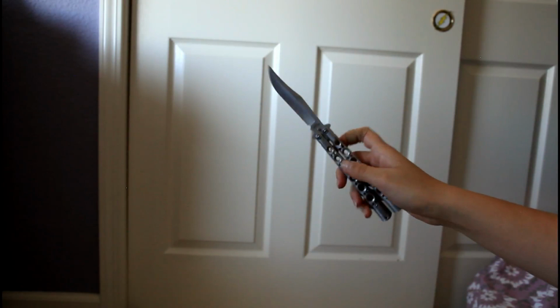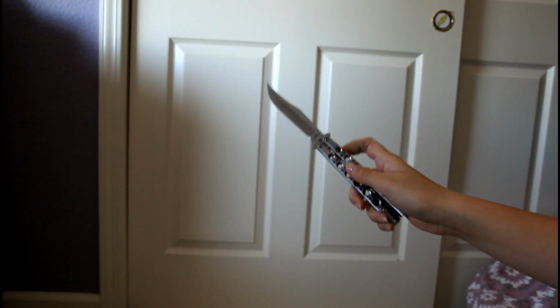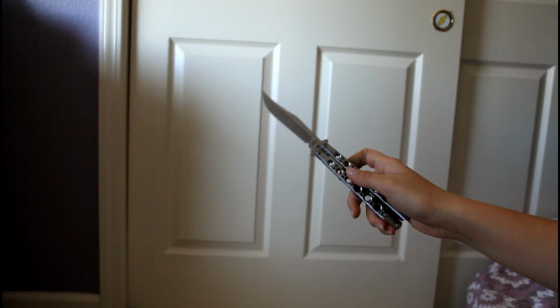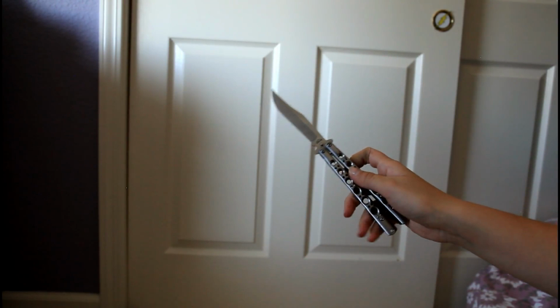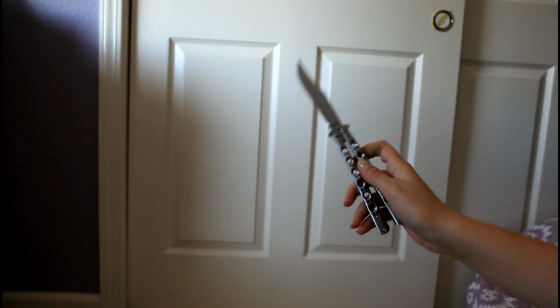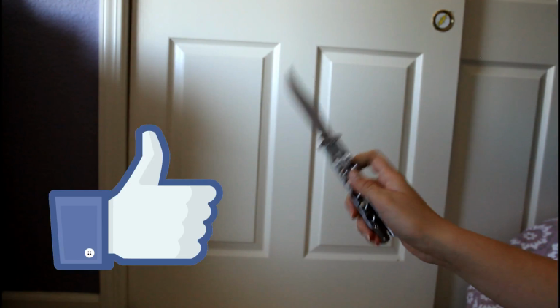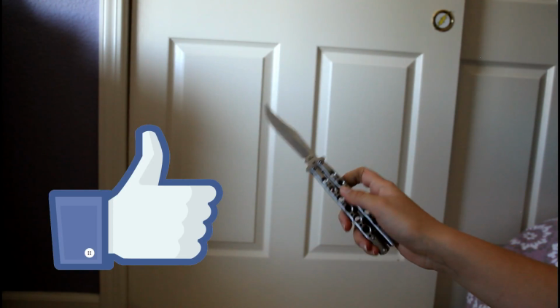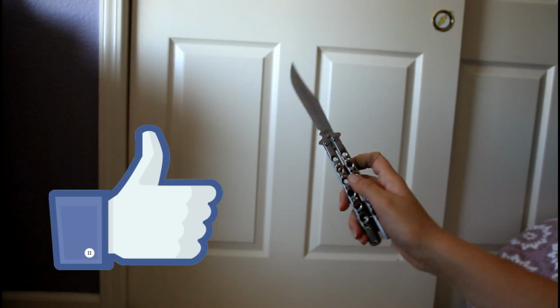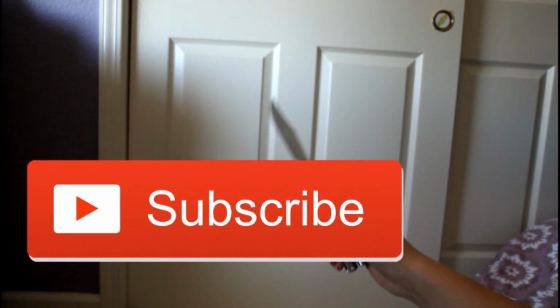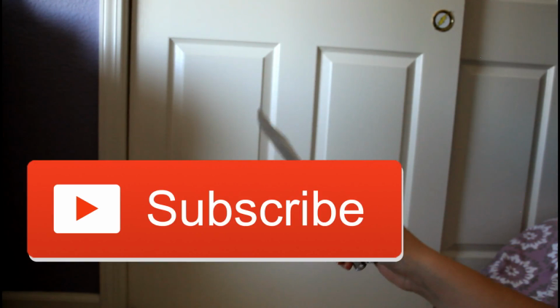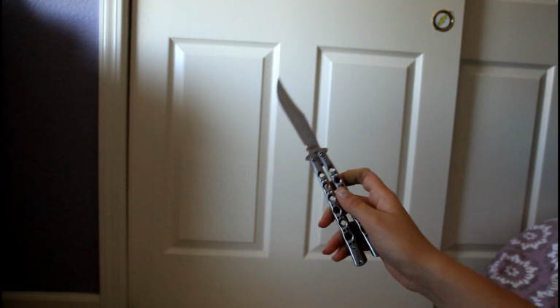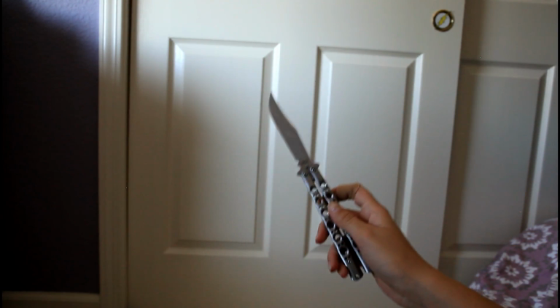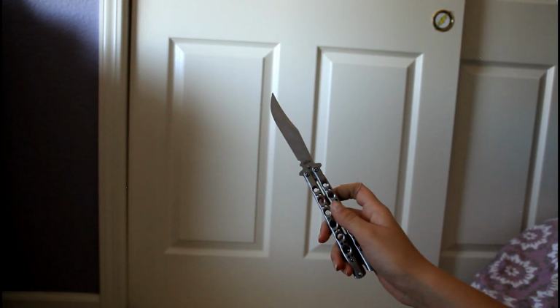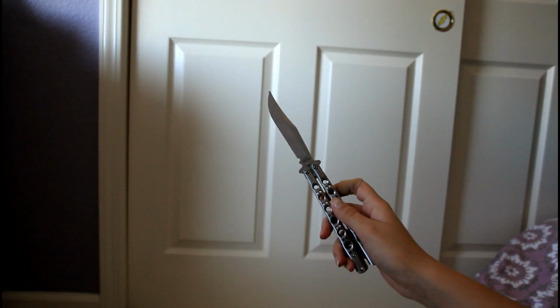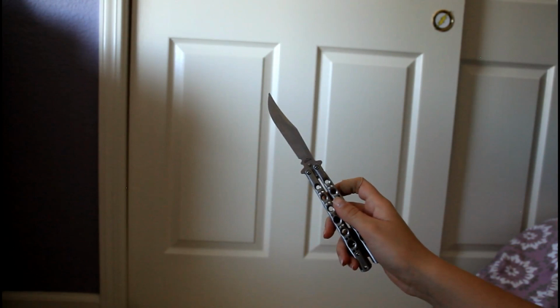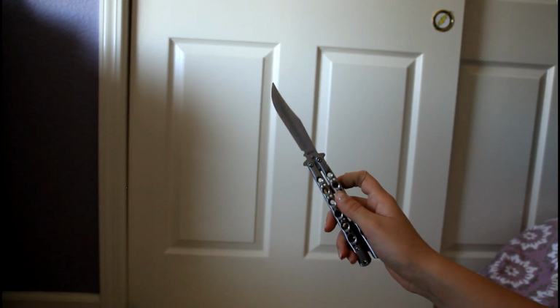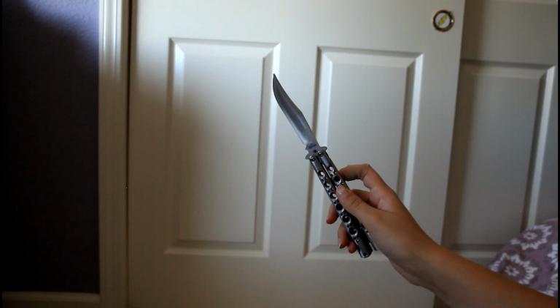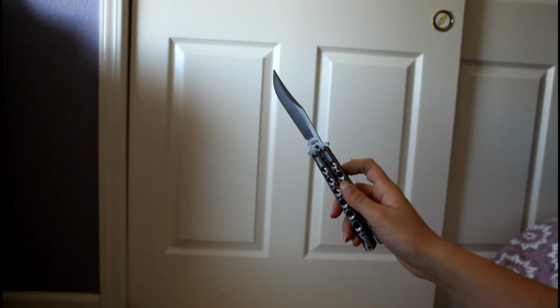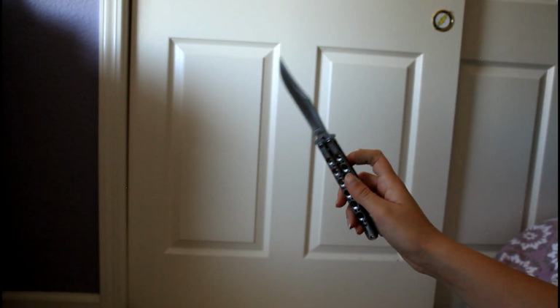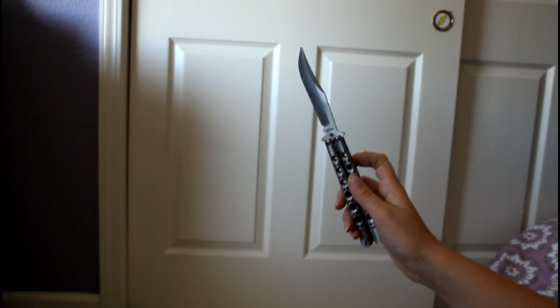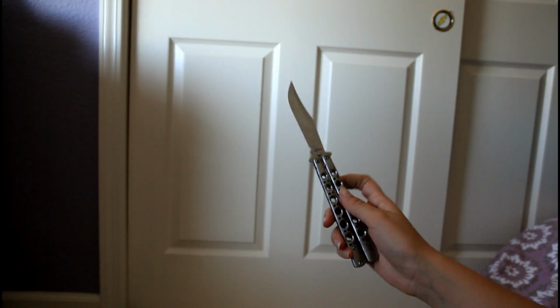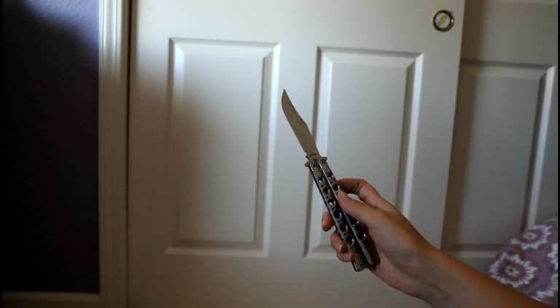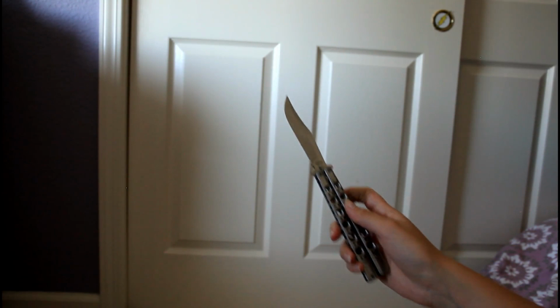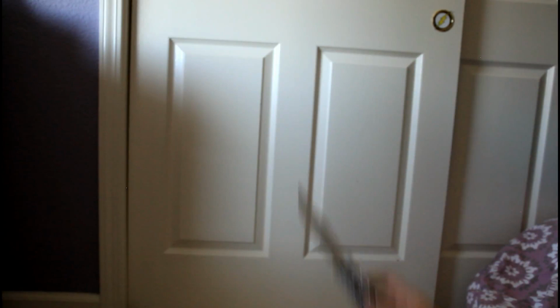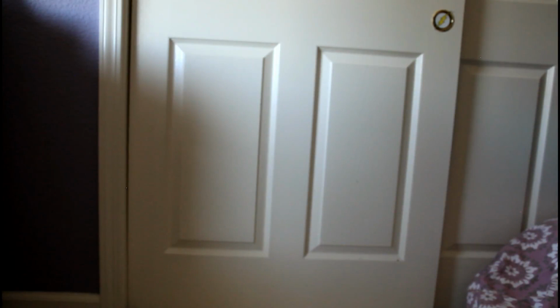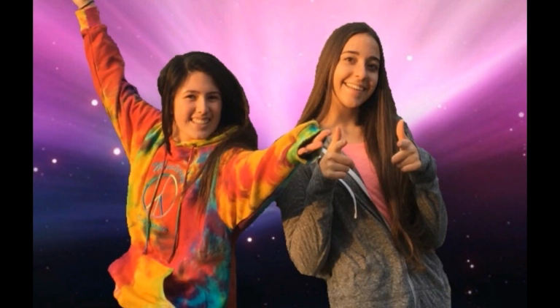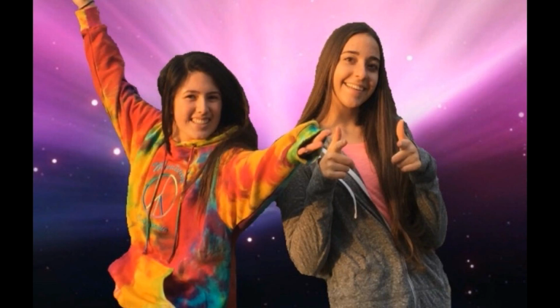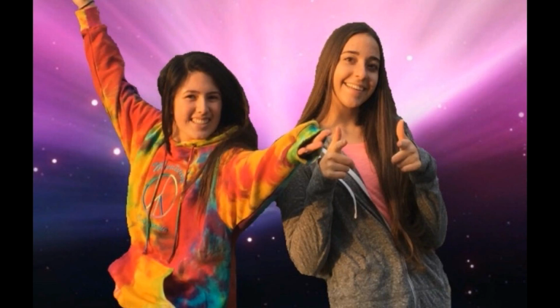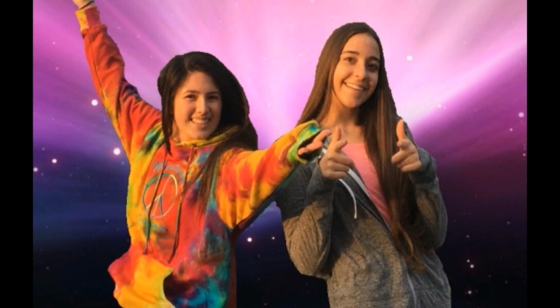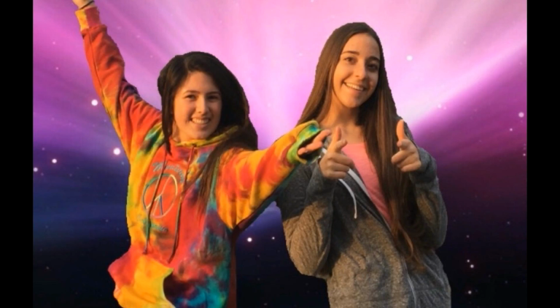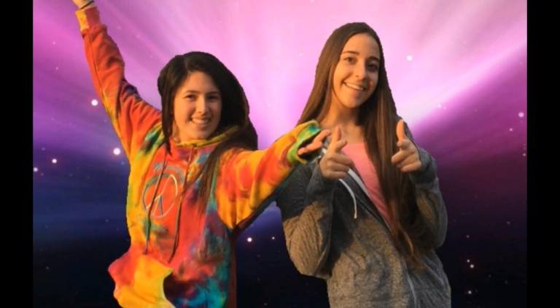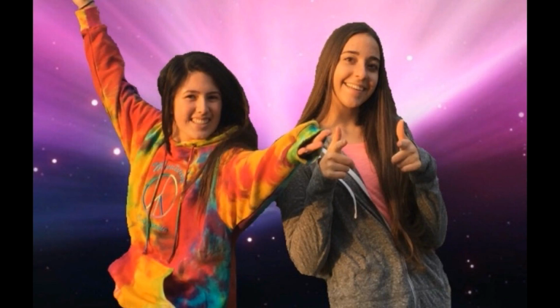Thanks for watching. Please like, subscribe, and comment below any questions you have and I'll make sure to answer them. Bye.